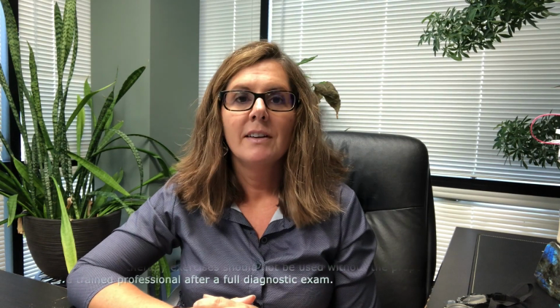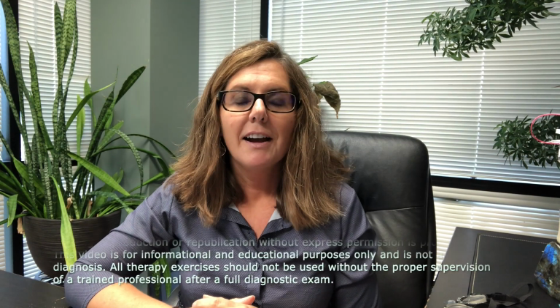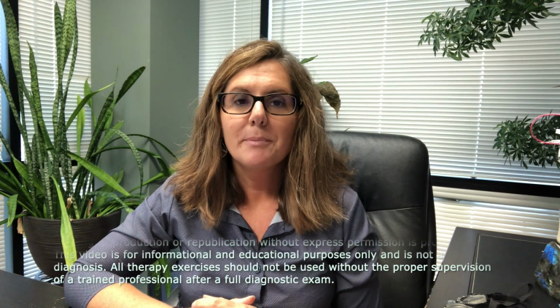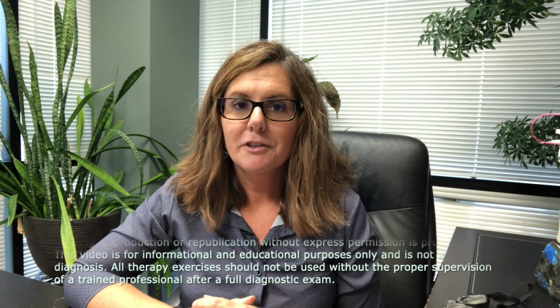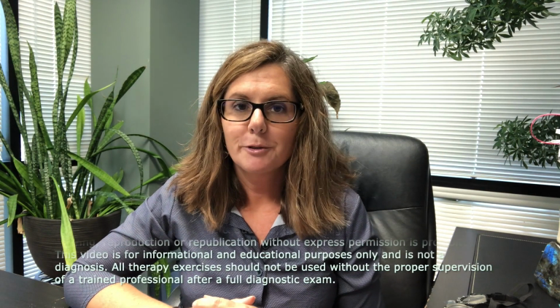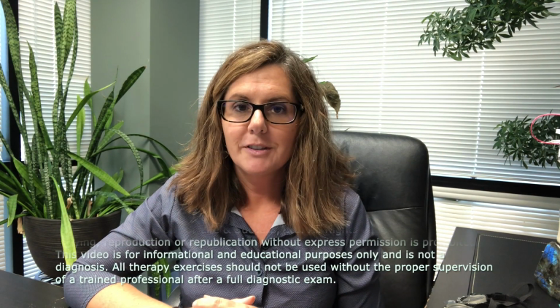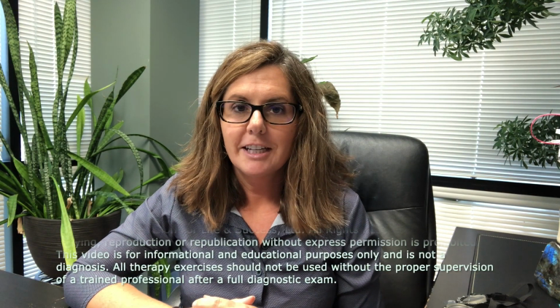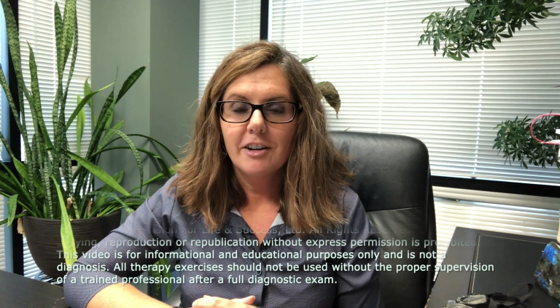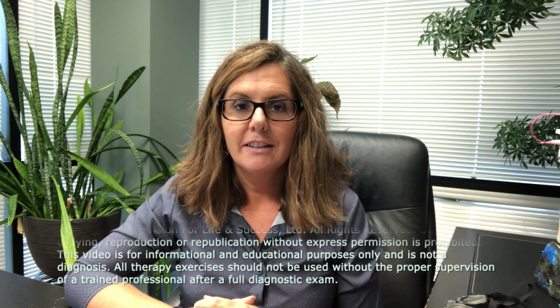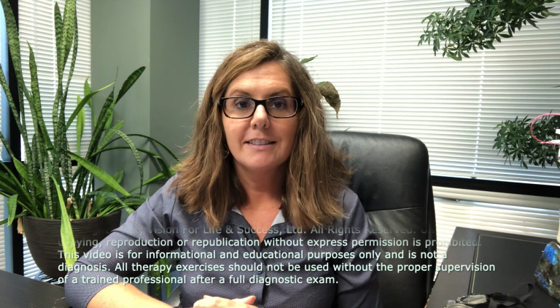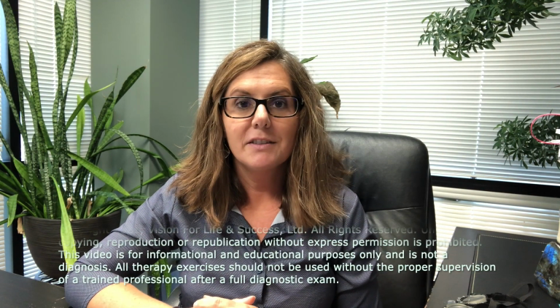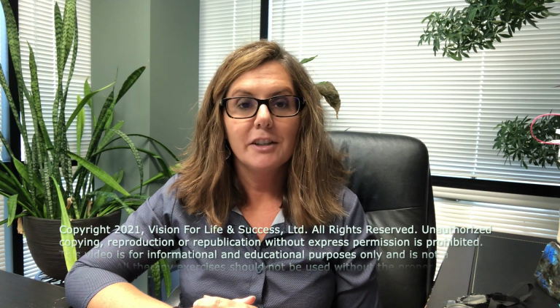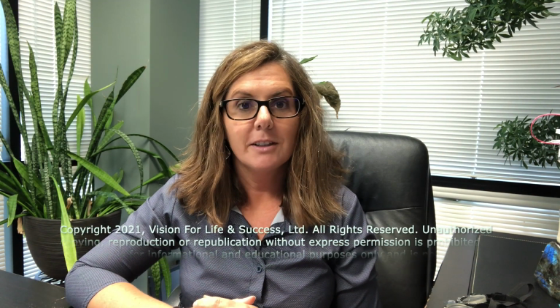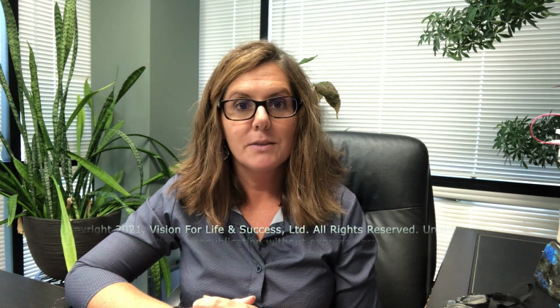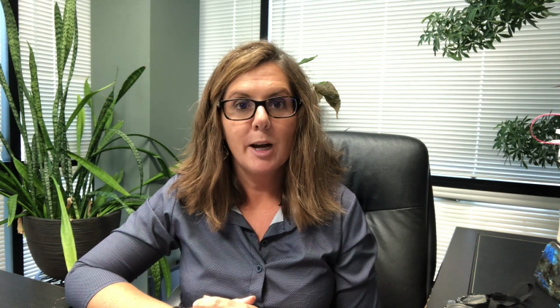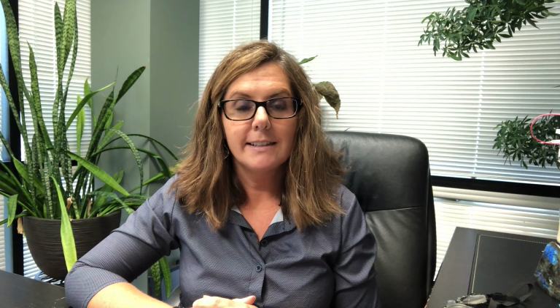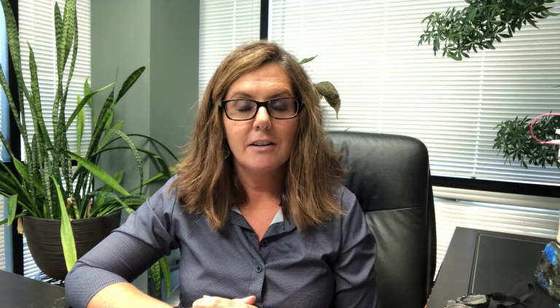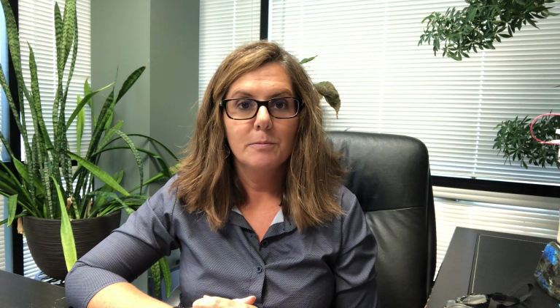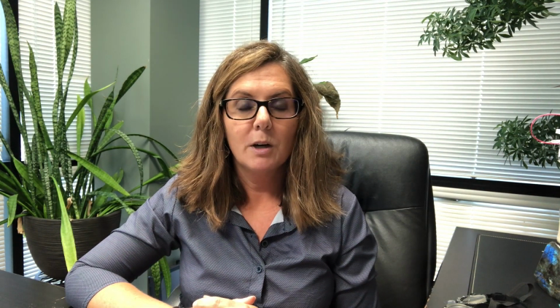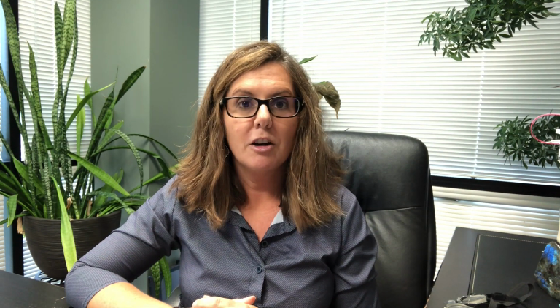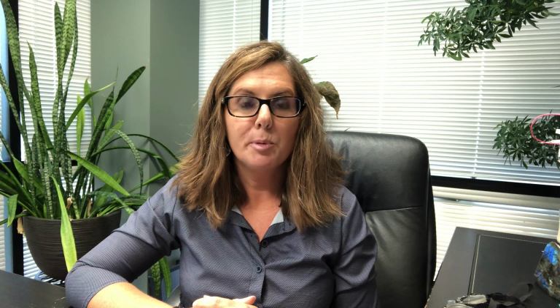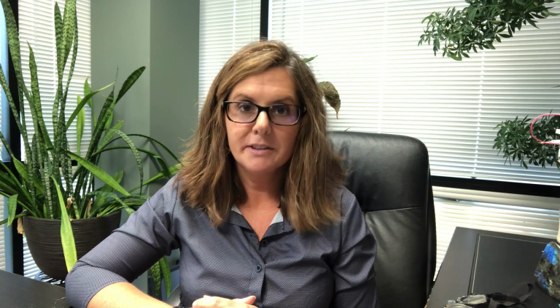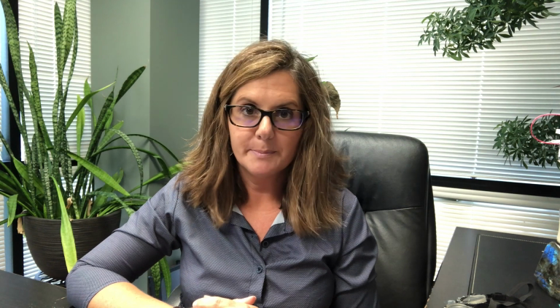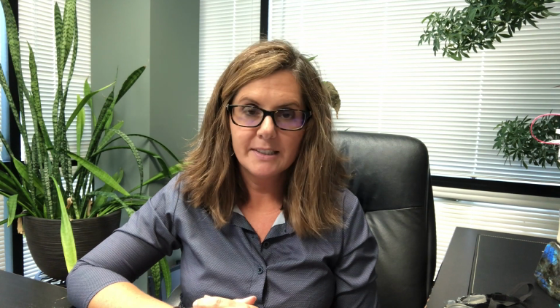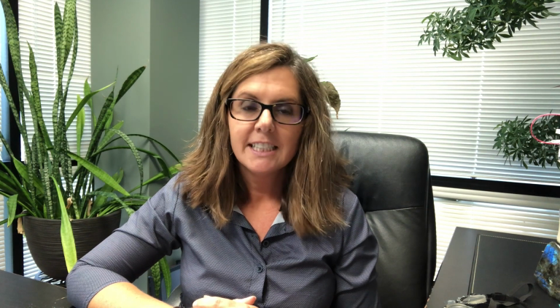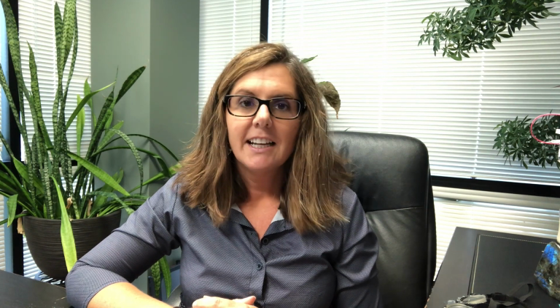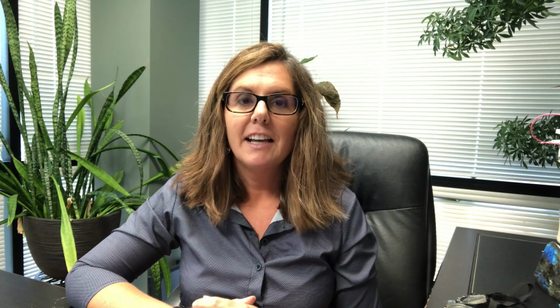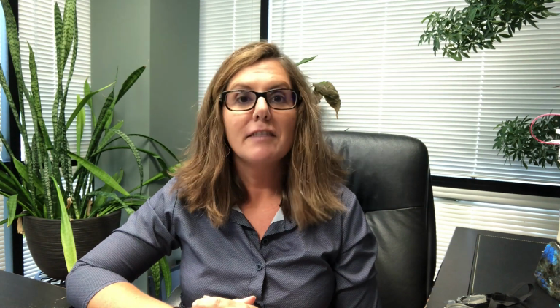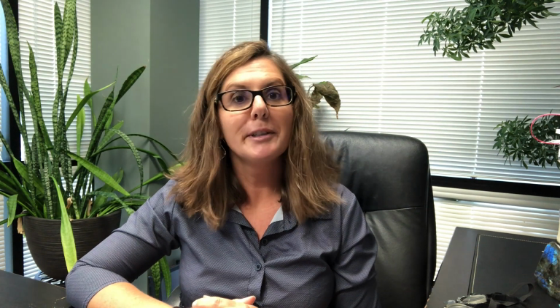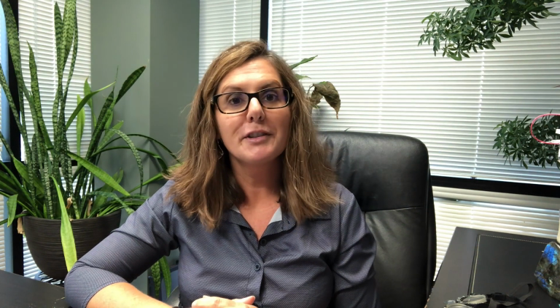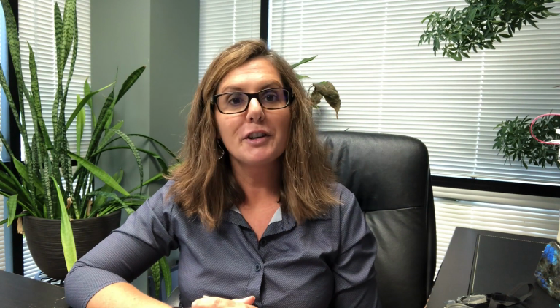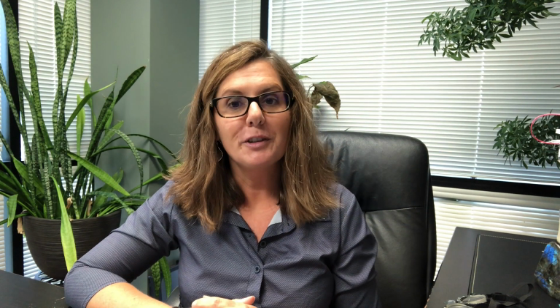Hi, I'm Dr. Julie Steinaura. In today's video, let's break down what prisms are, and I have a bunch to show you.